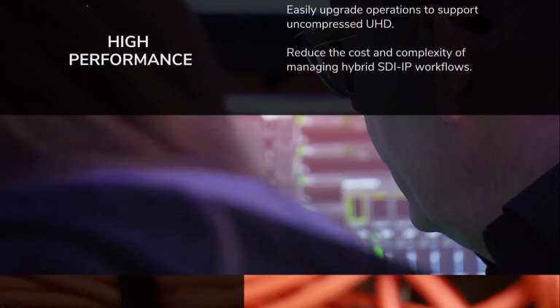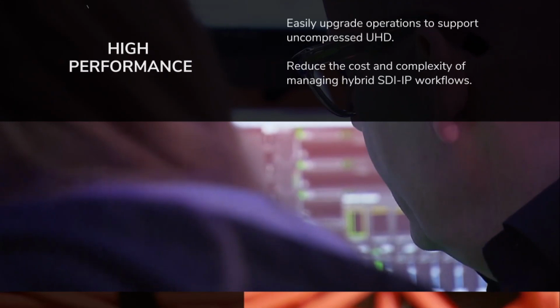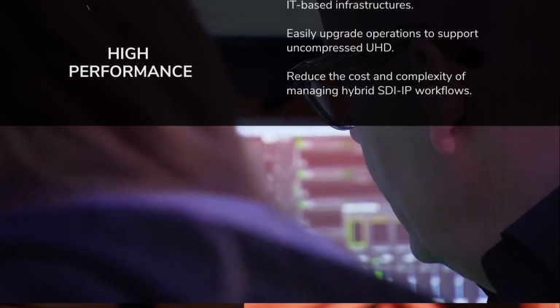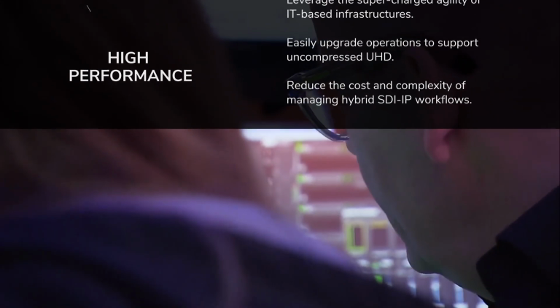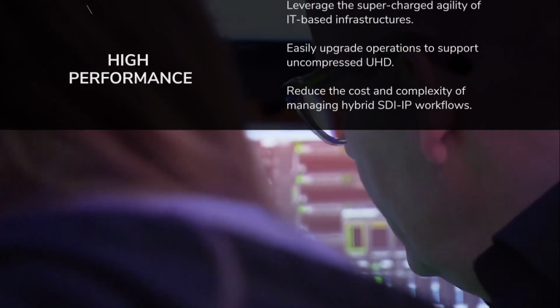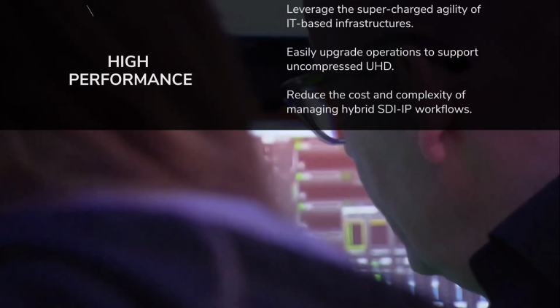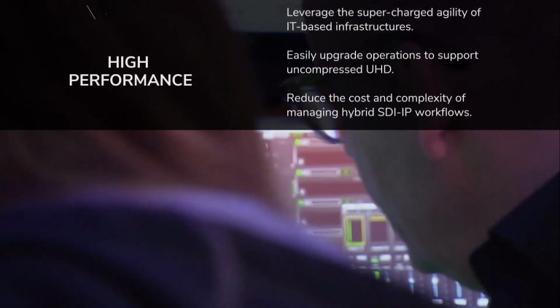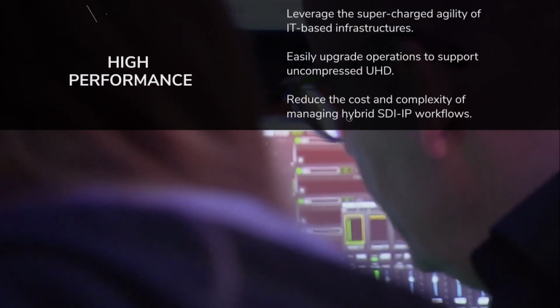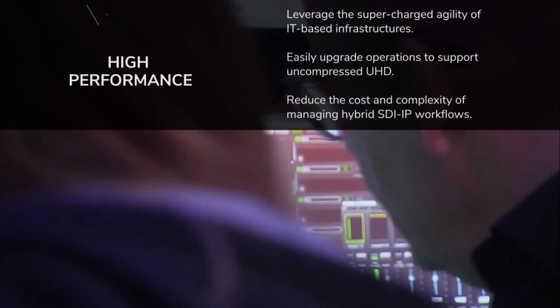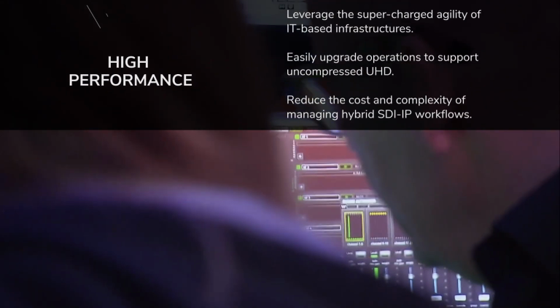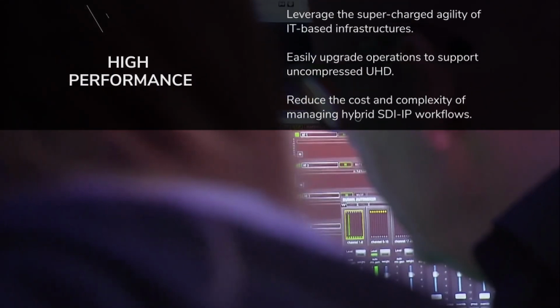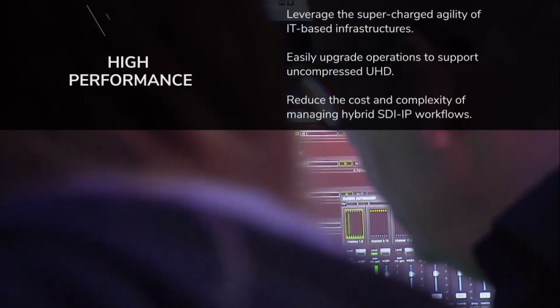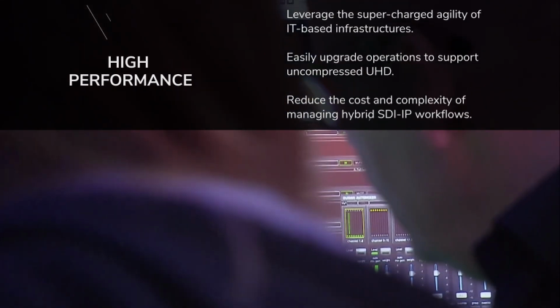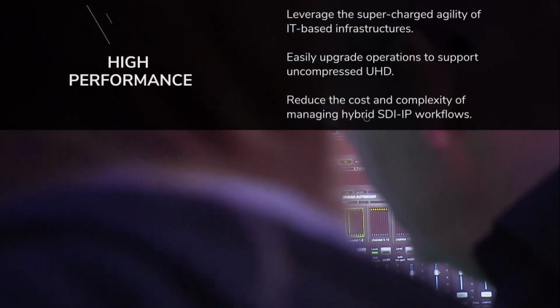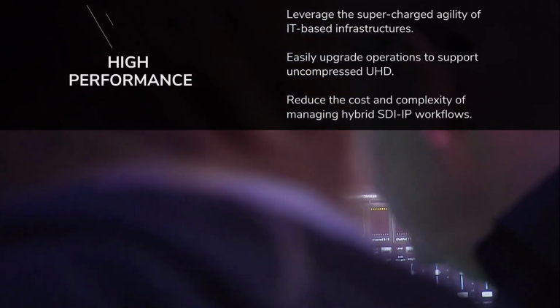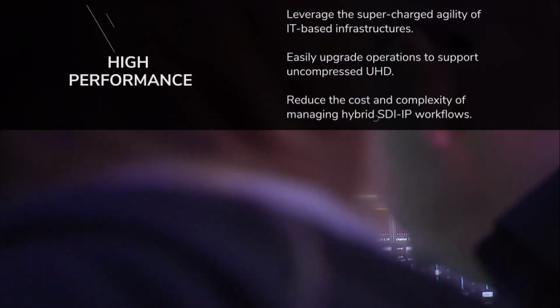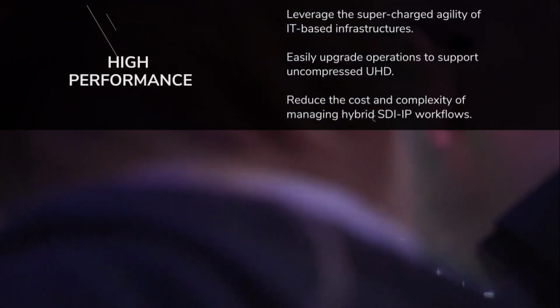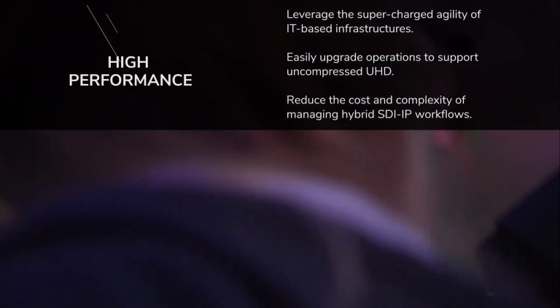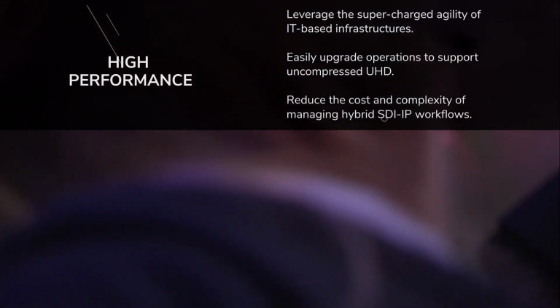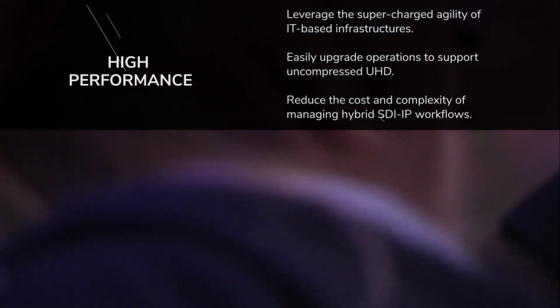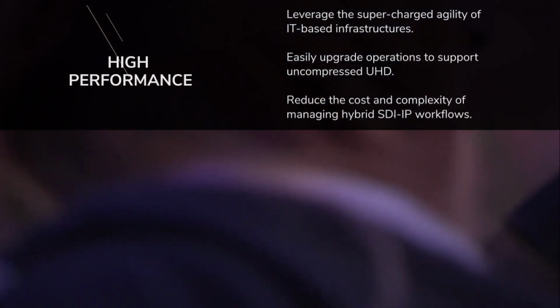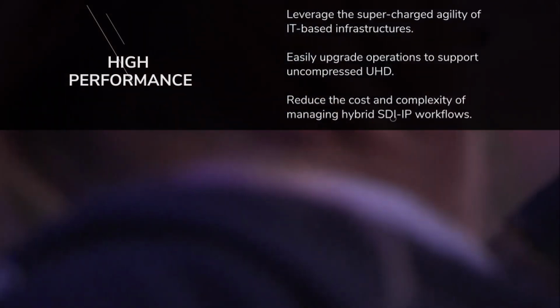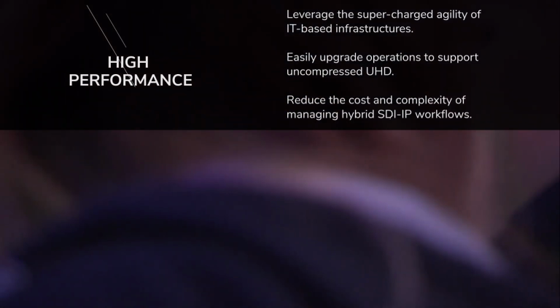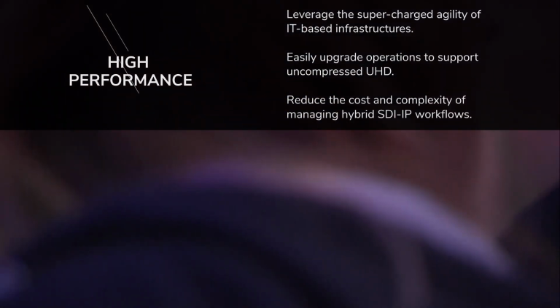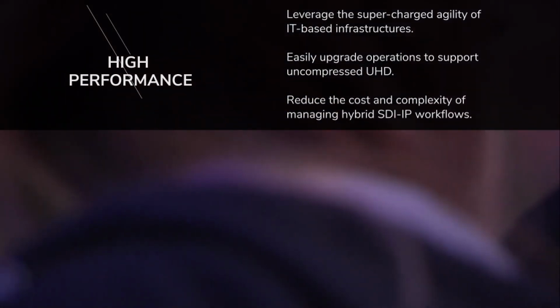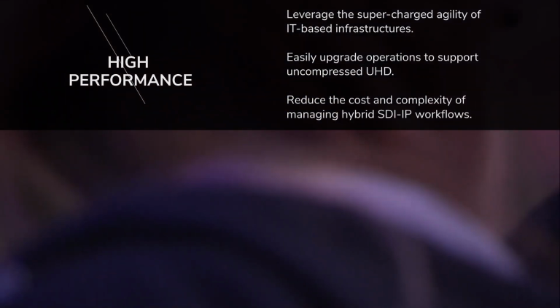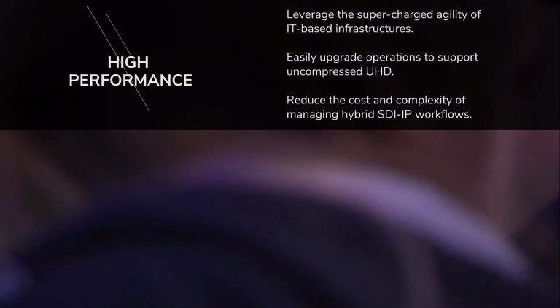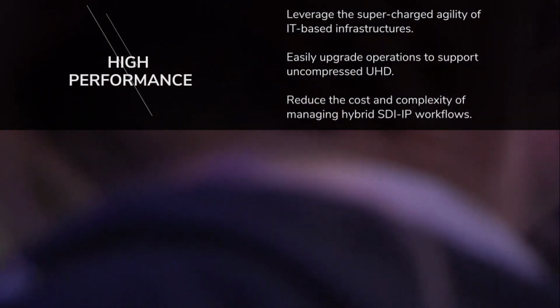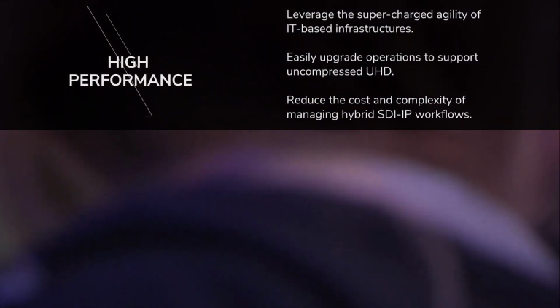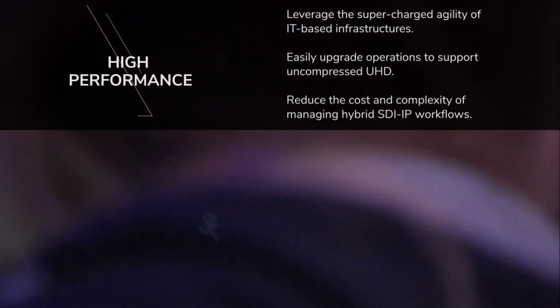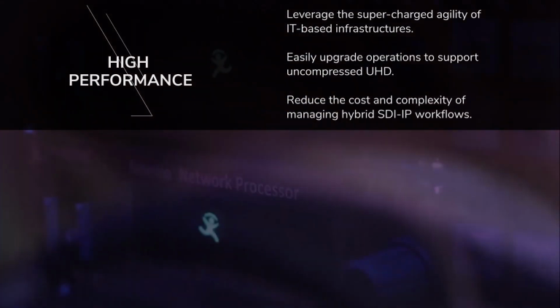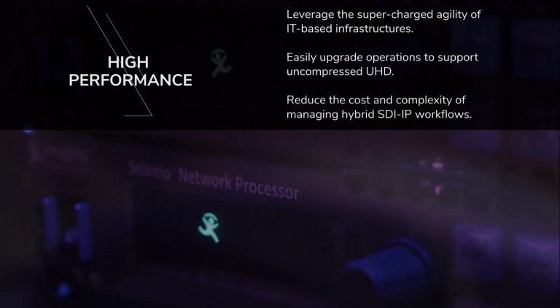This next-generation FPGA-based processor enables you to do so much more.